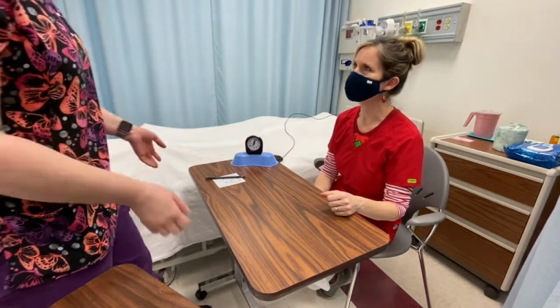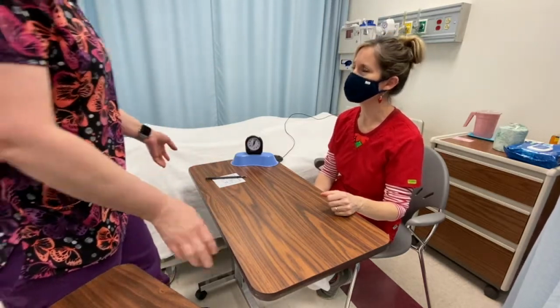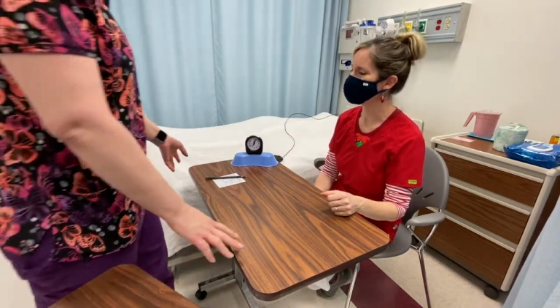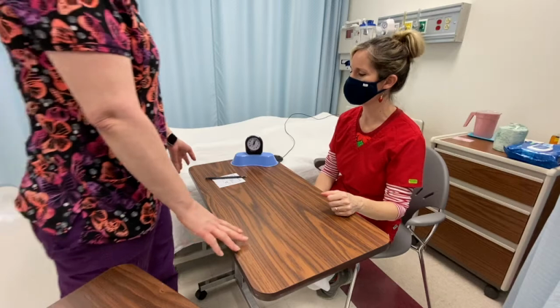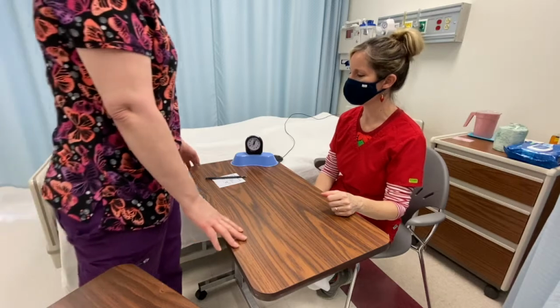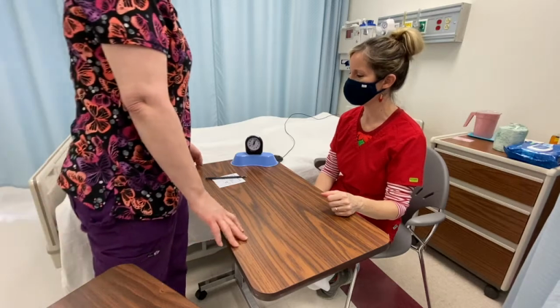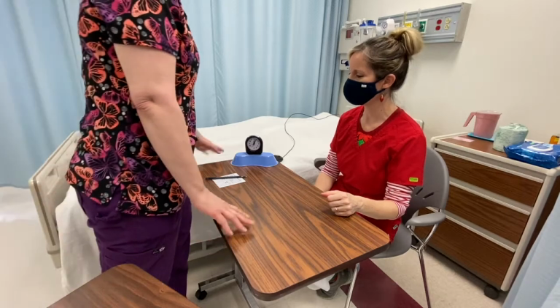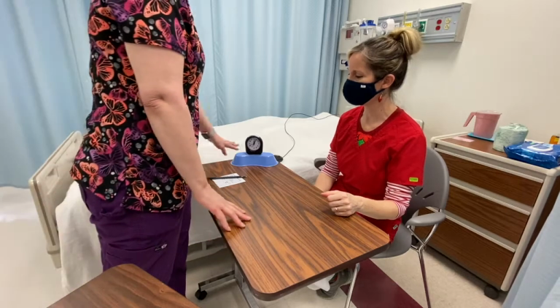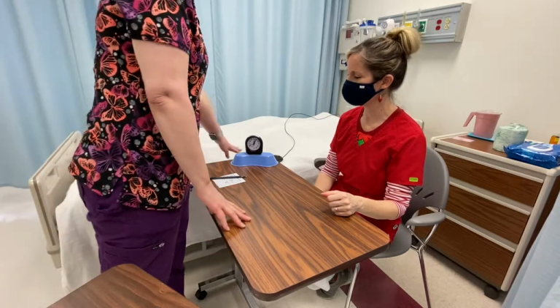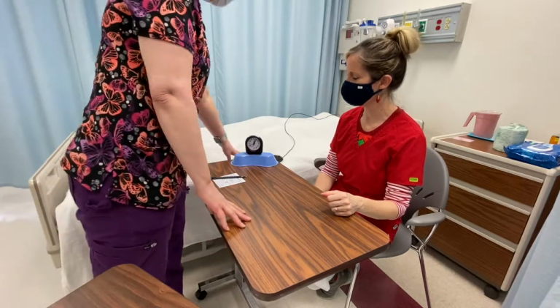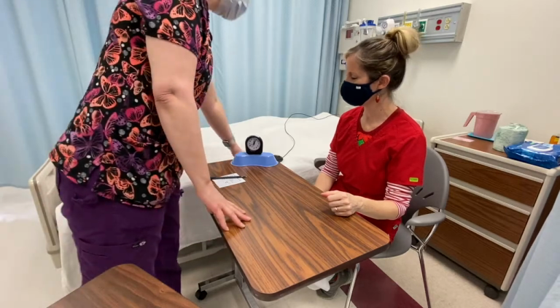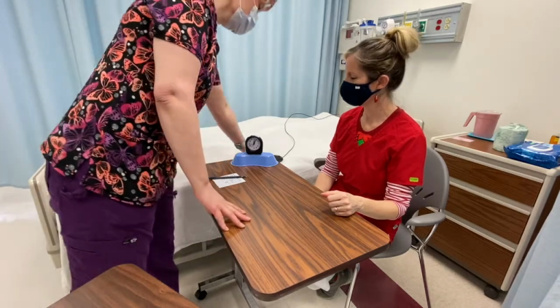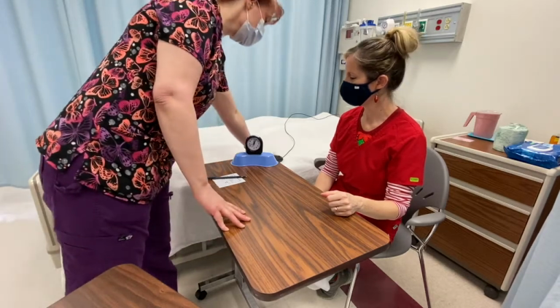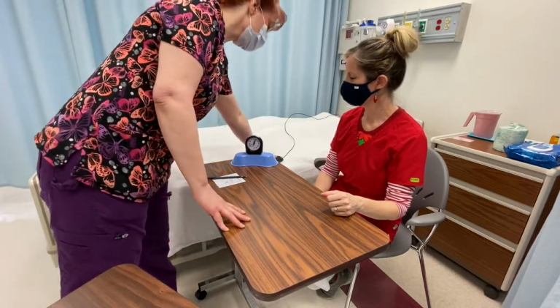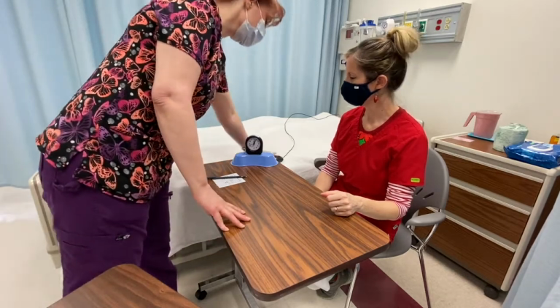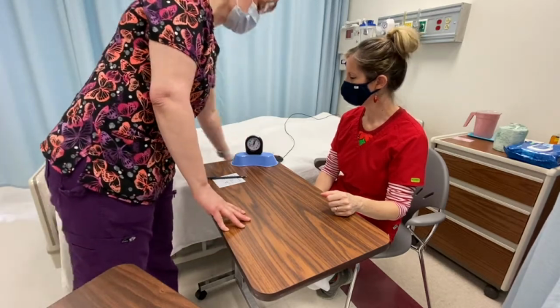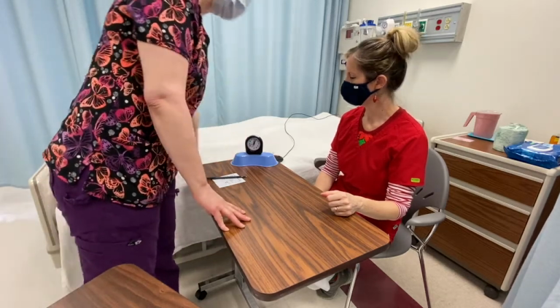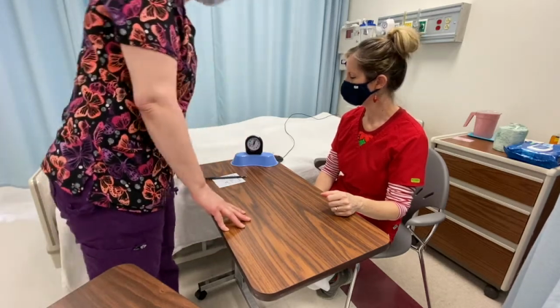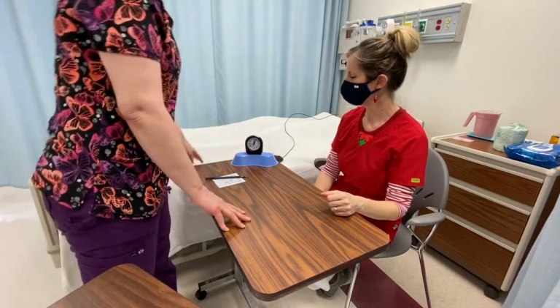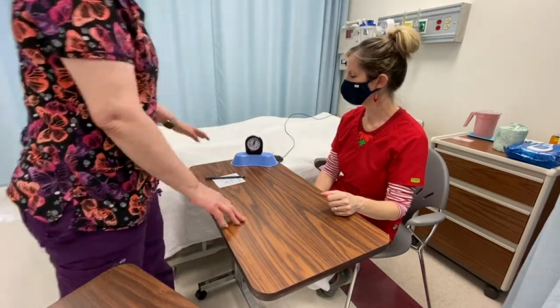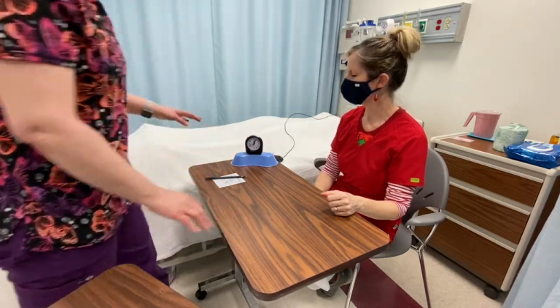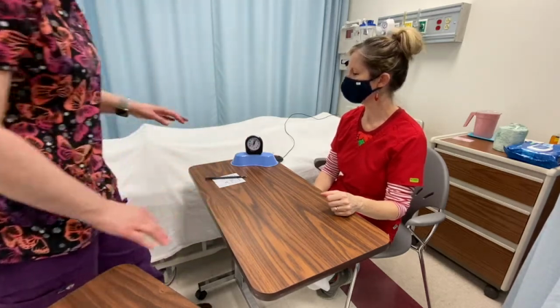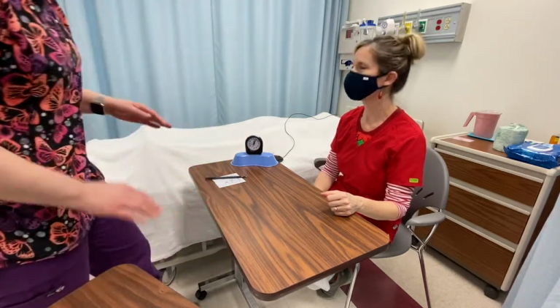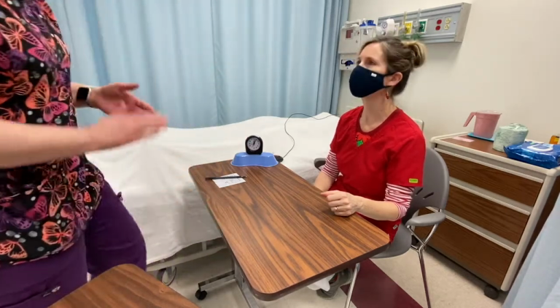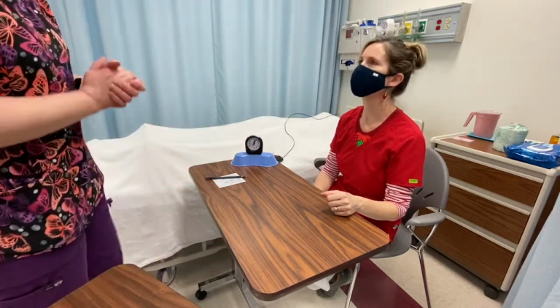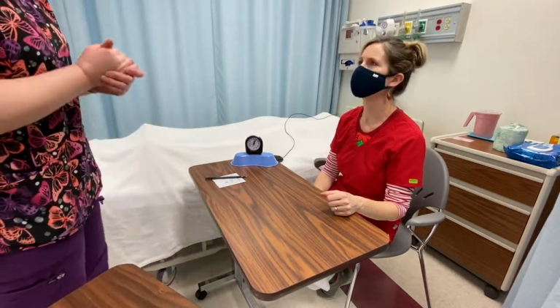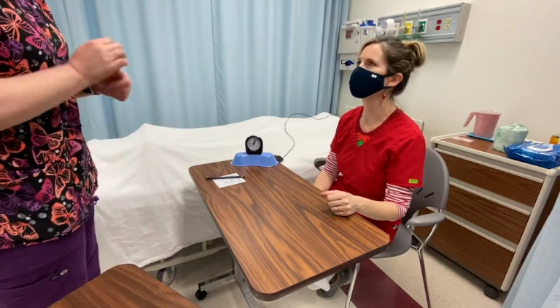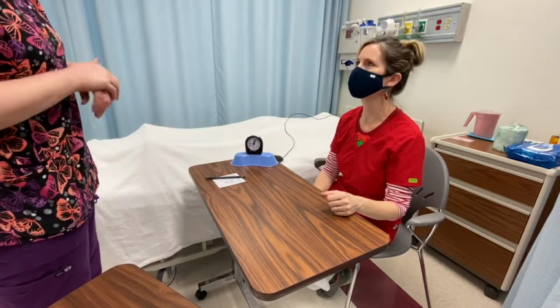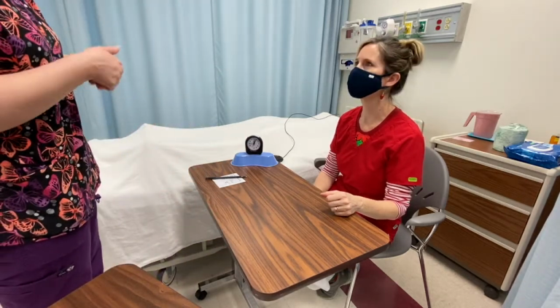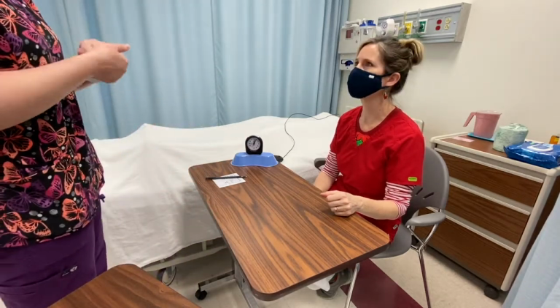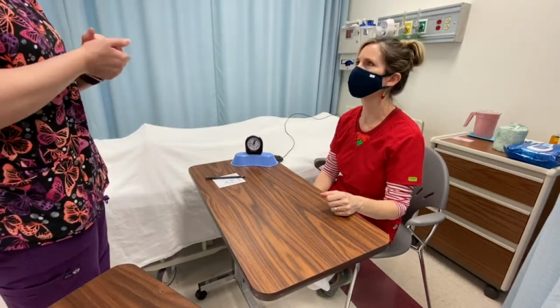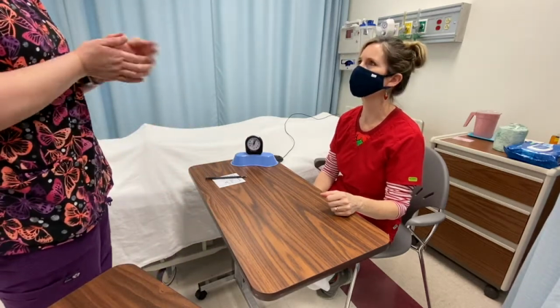Excellent. I see you're sitting comfortably in a chair. Your call bell is within reach. I'm going to wash my hands and get started, okay?